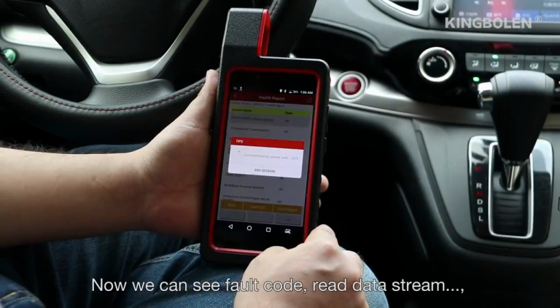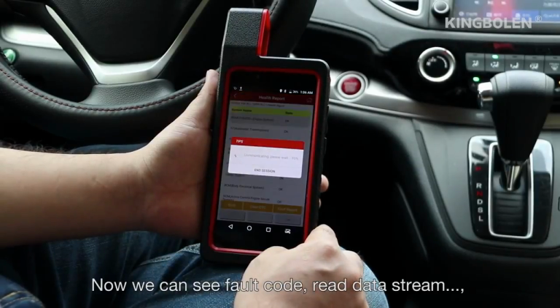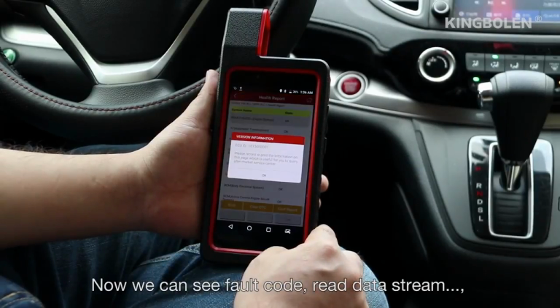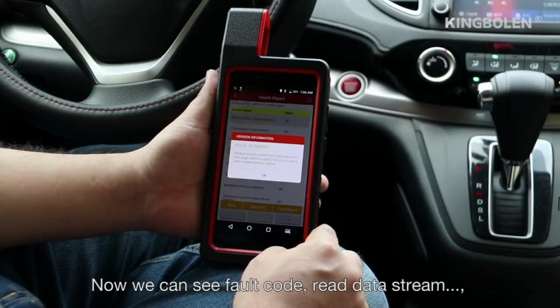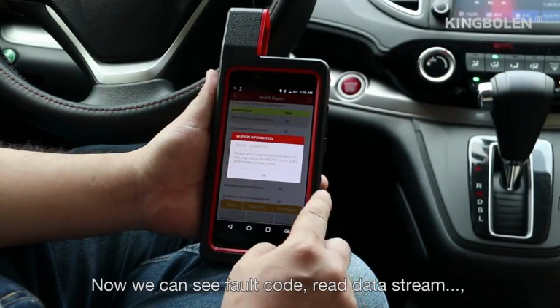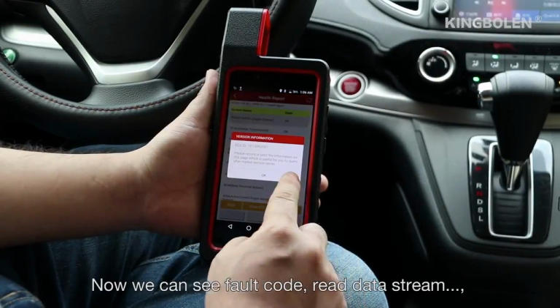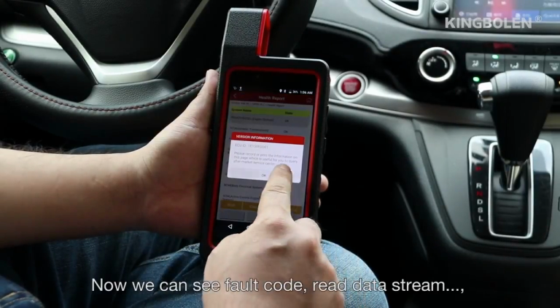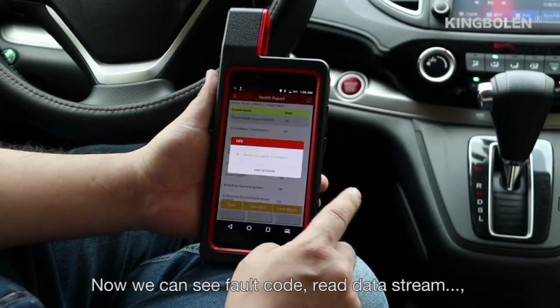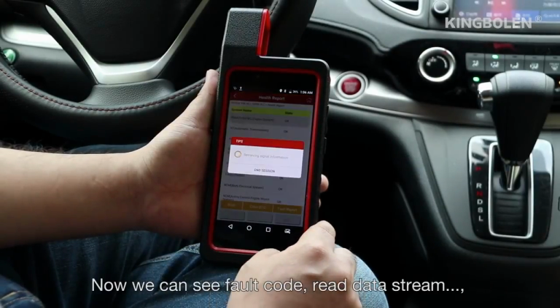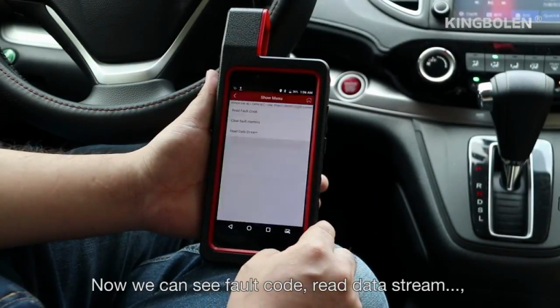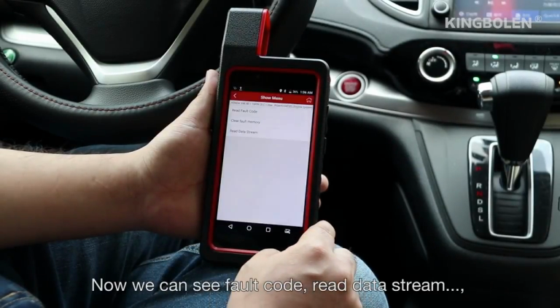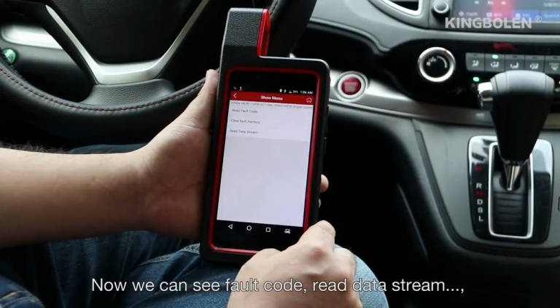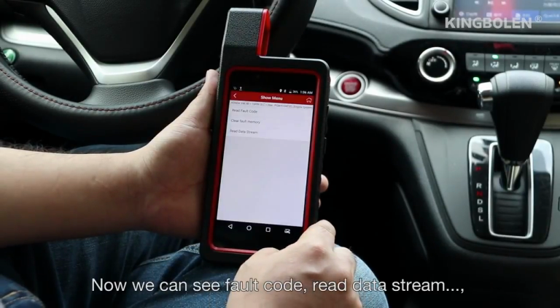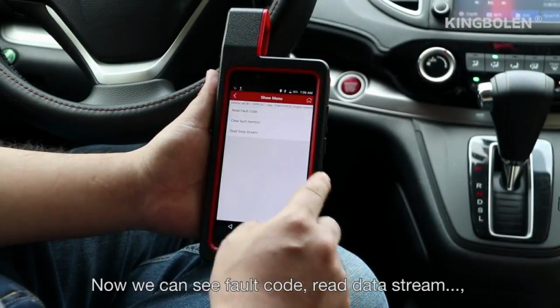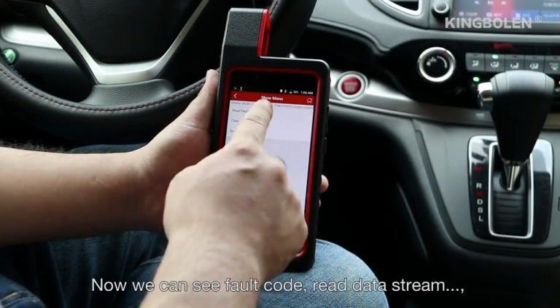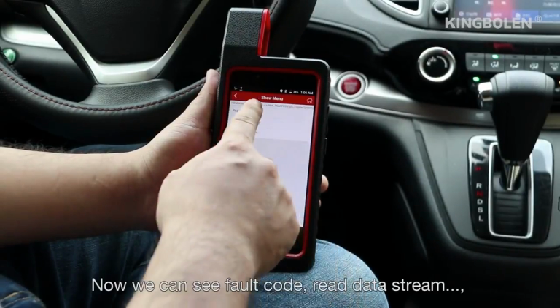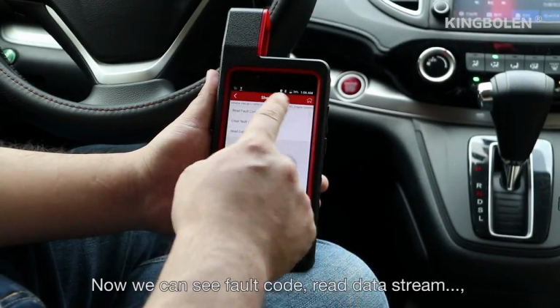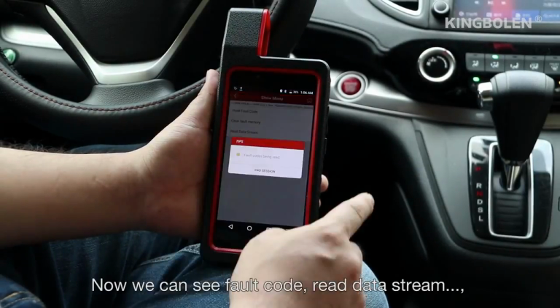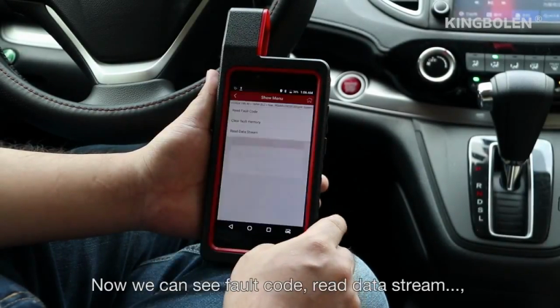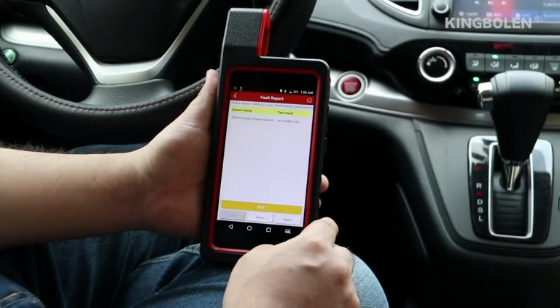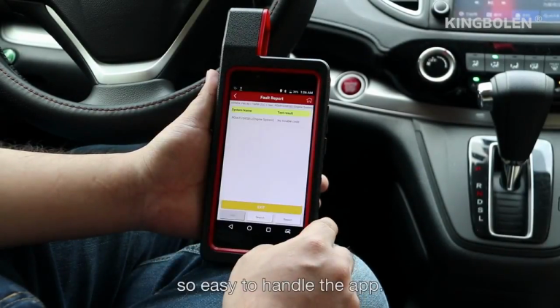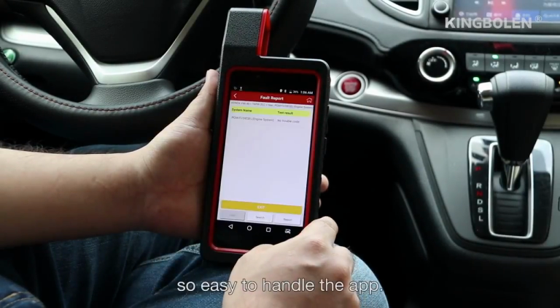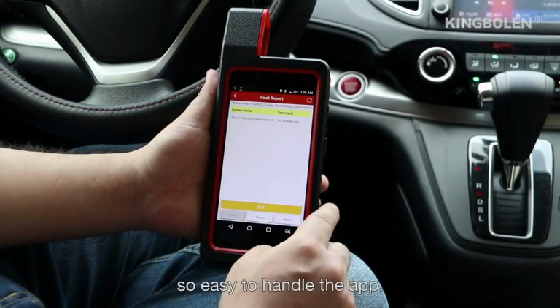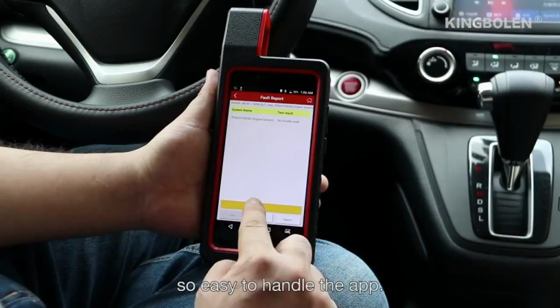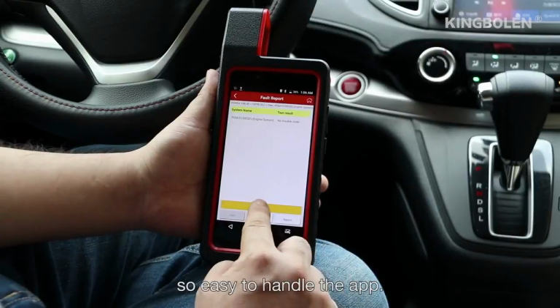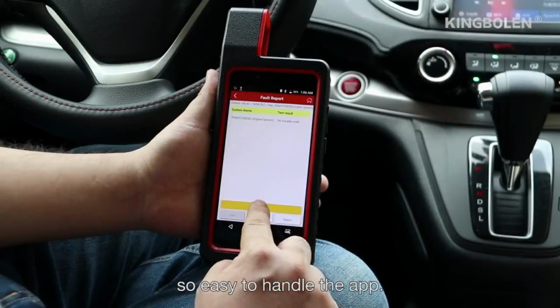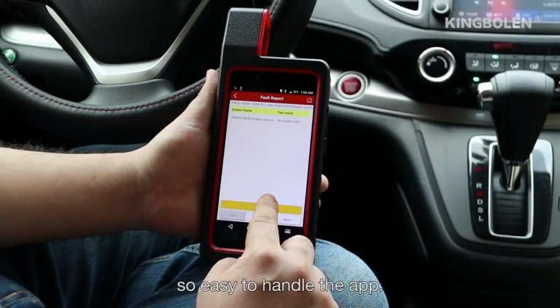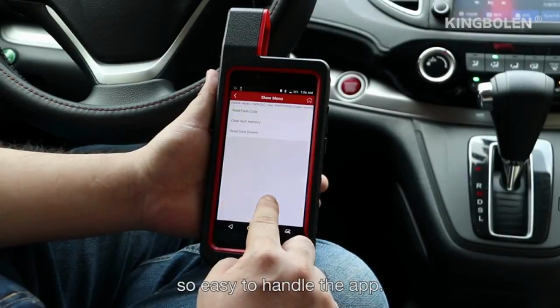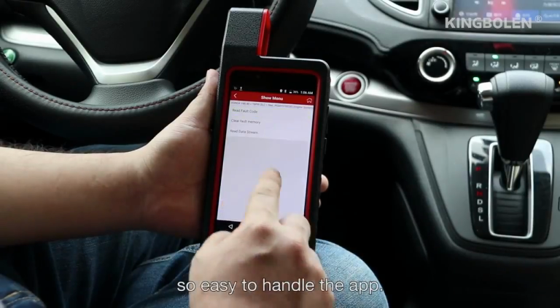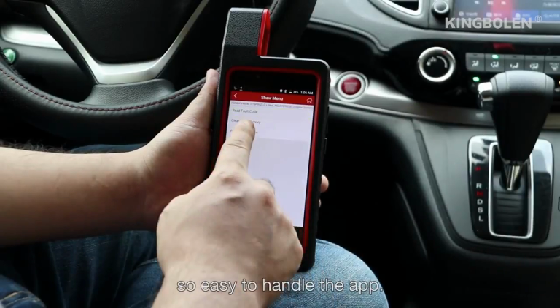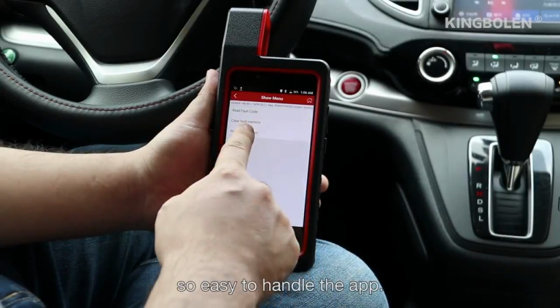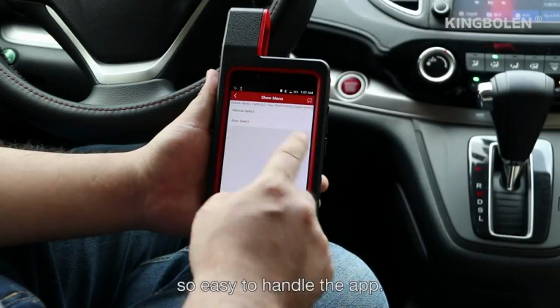We can see the fault code, read the Diagnosis theme — so easy to handle the app.